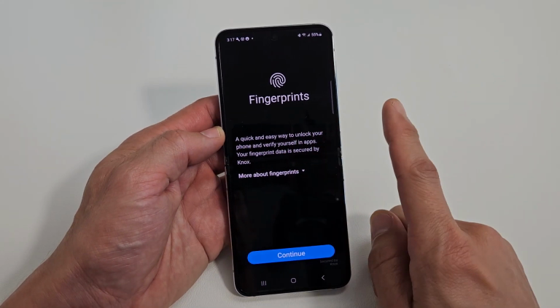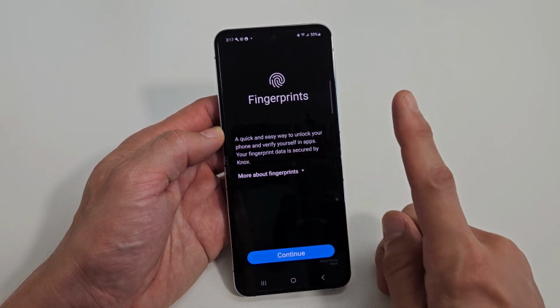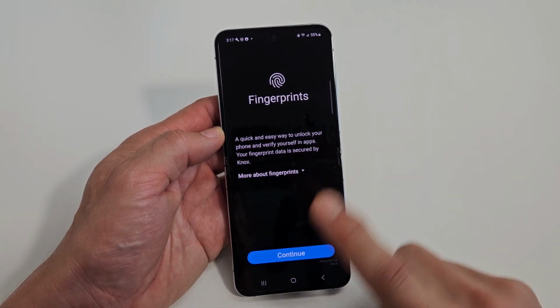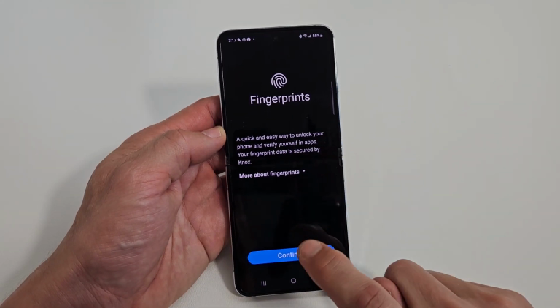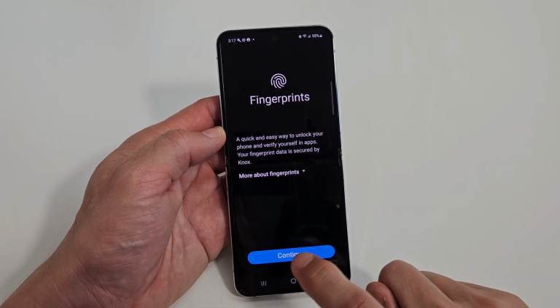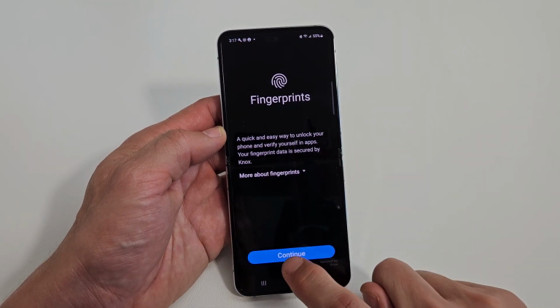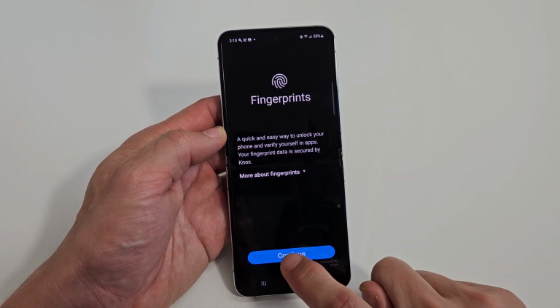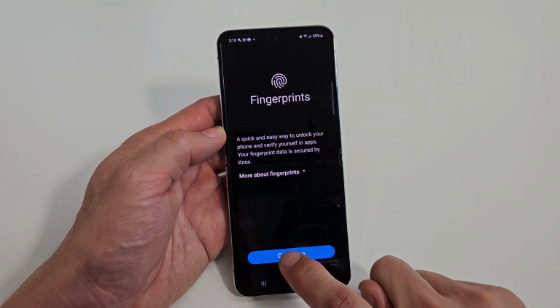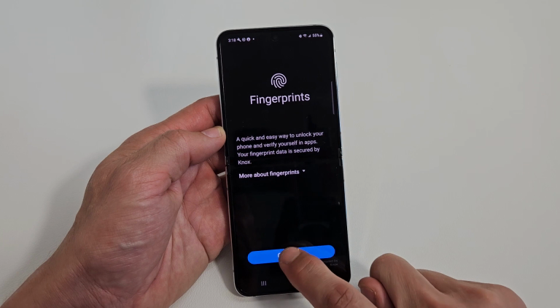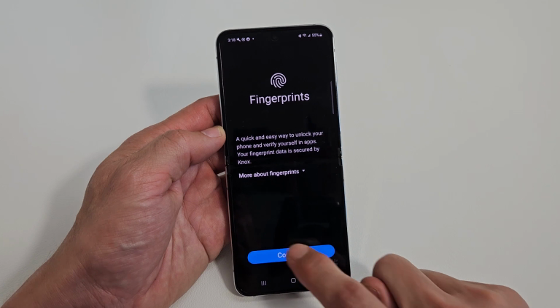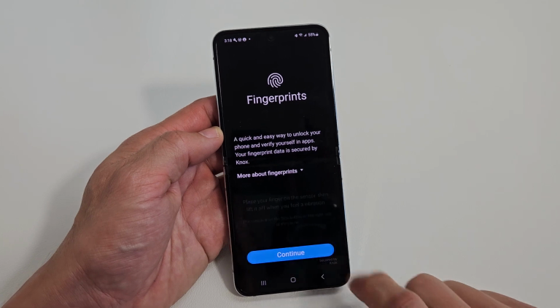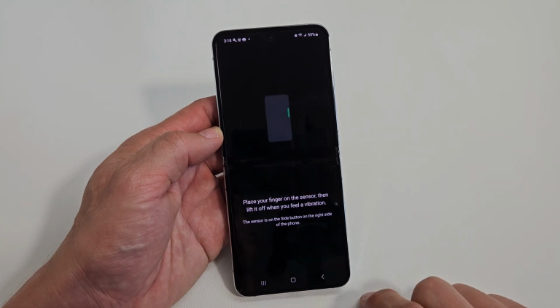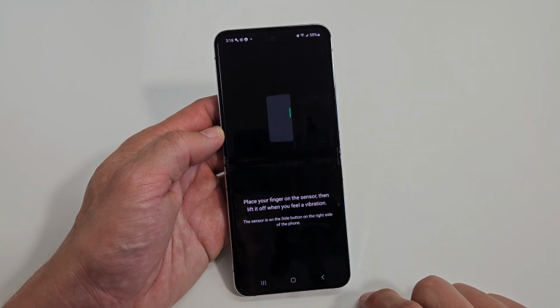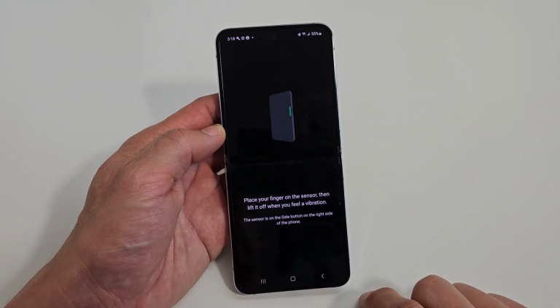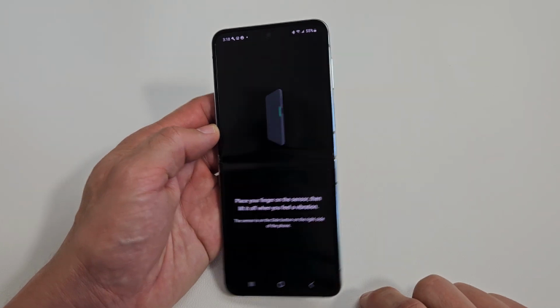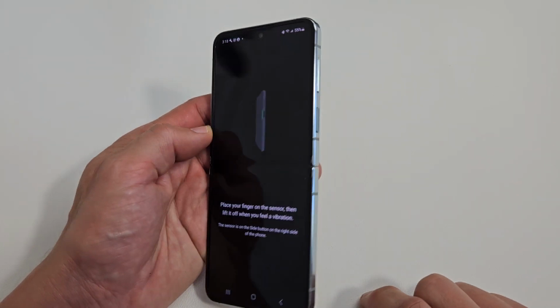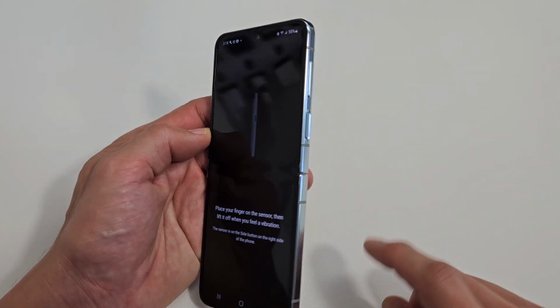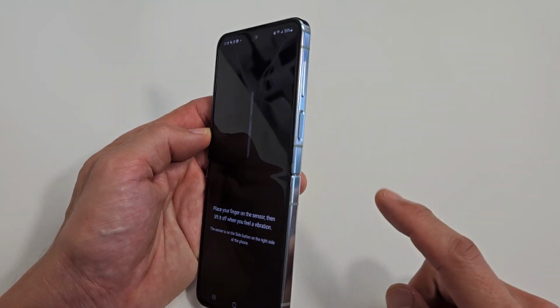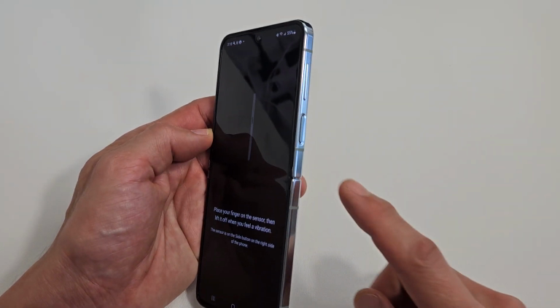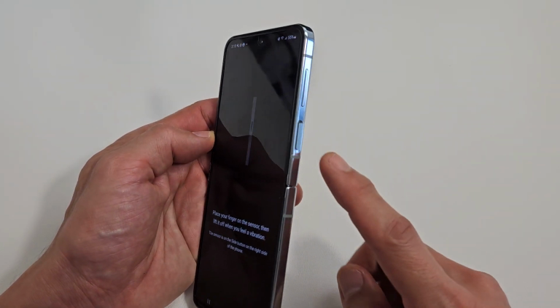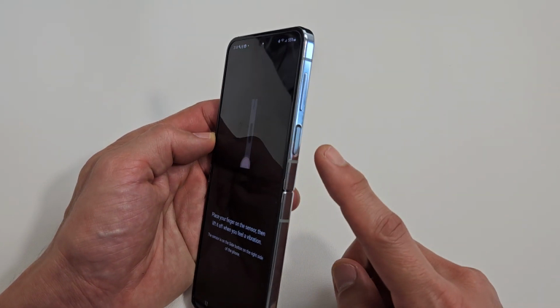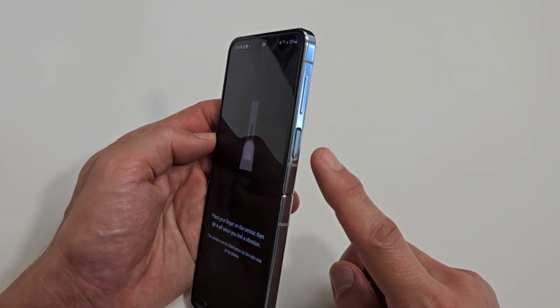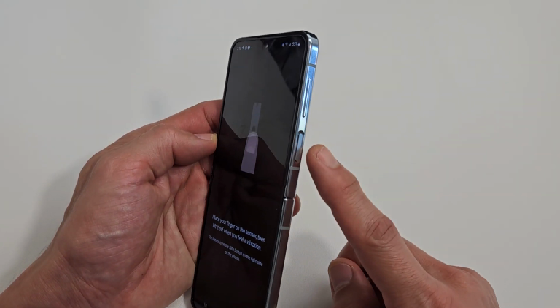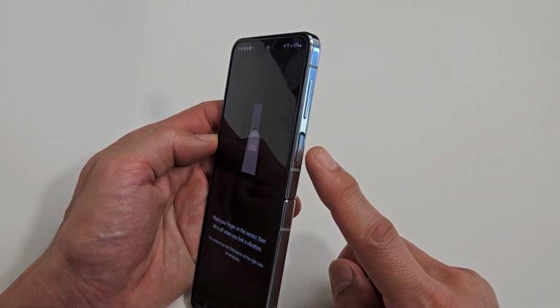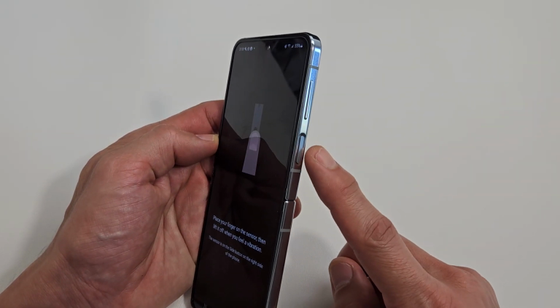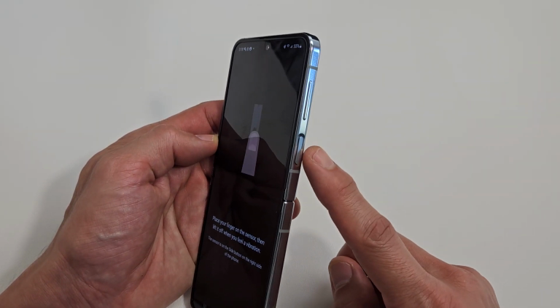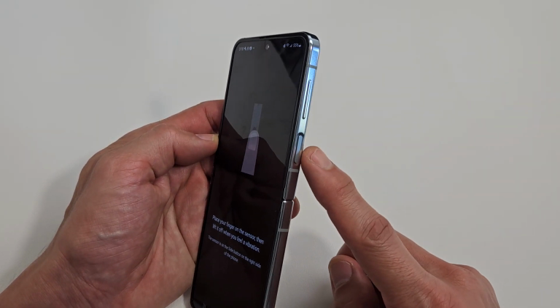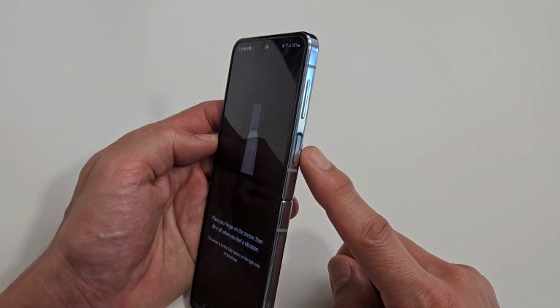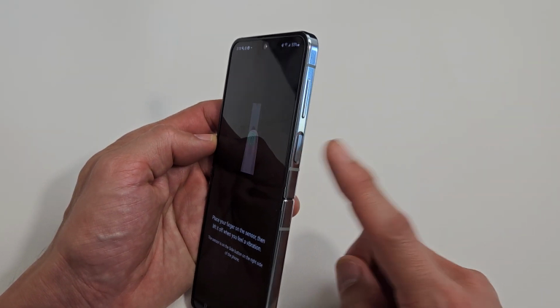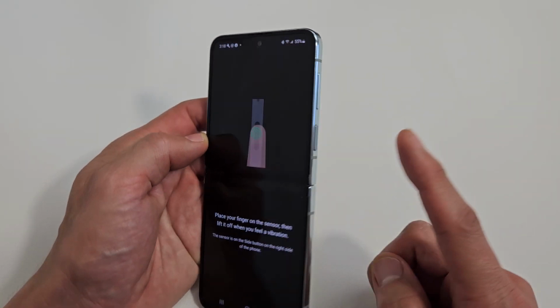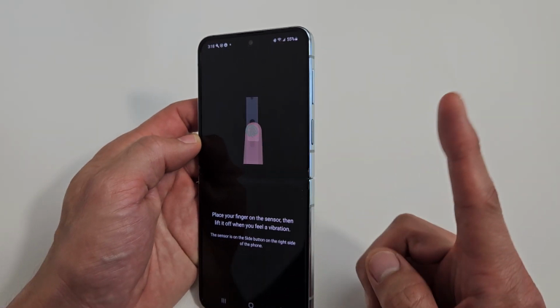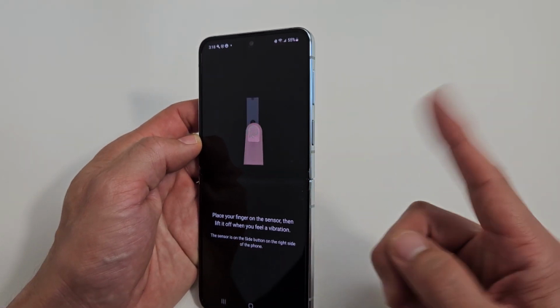Fingerprints — here we go. Let's tap on Continue. The fingerprint sensor is your power button.